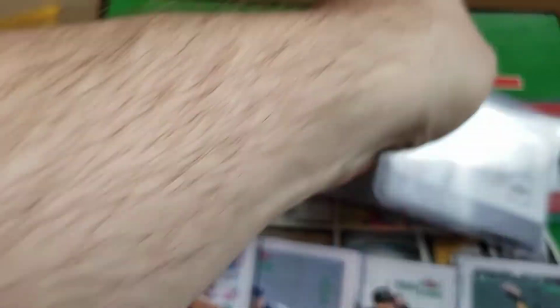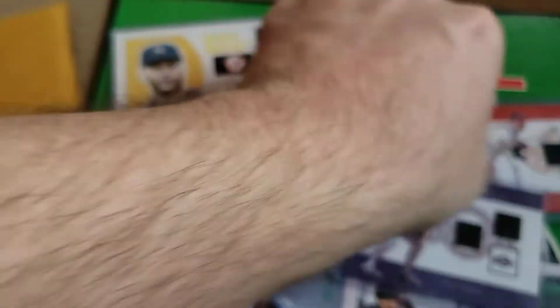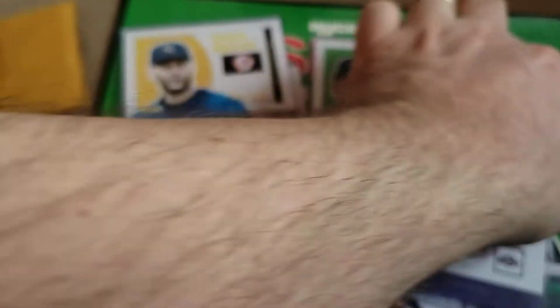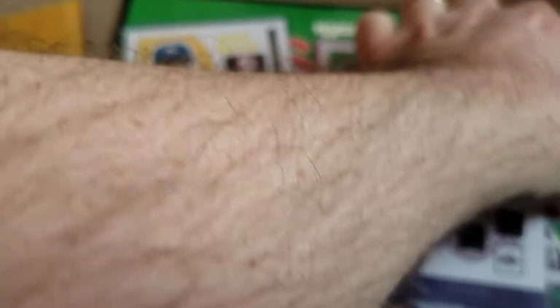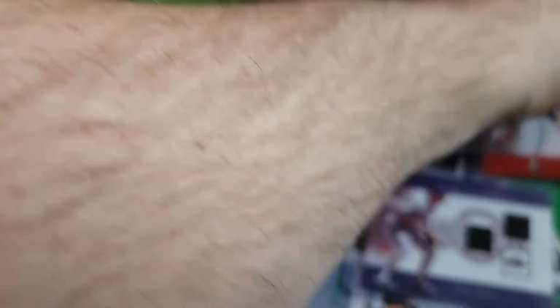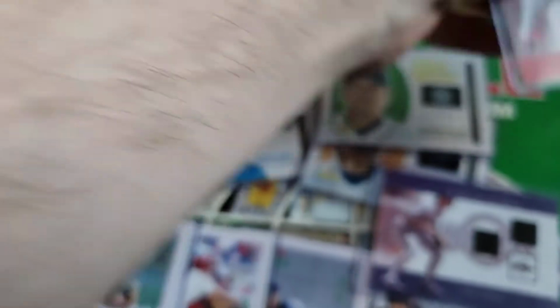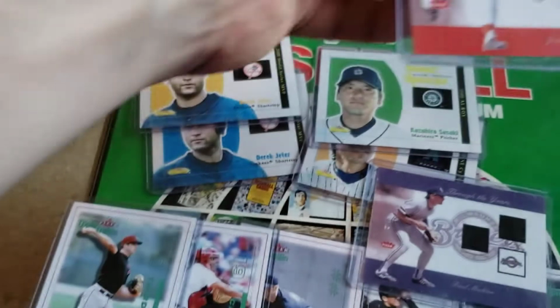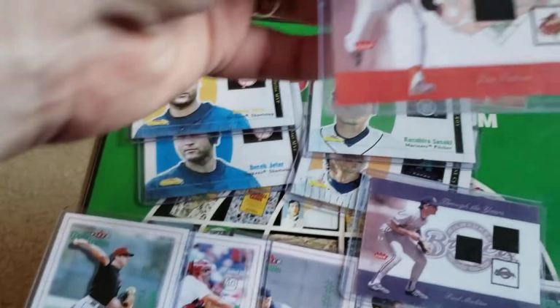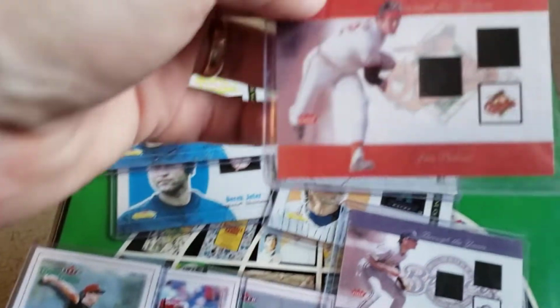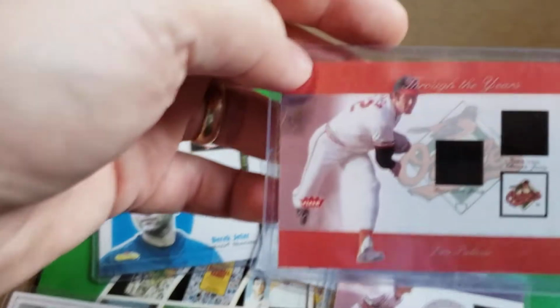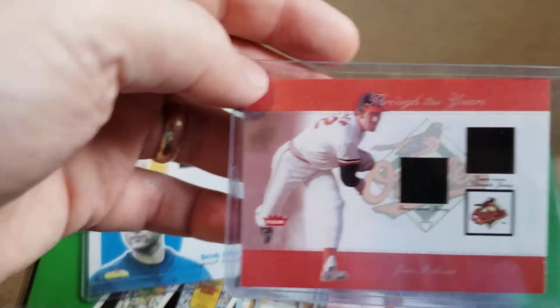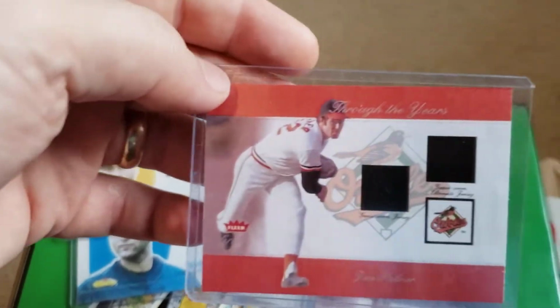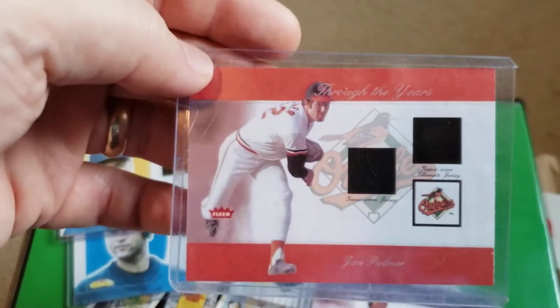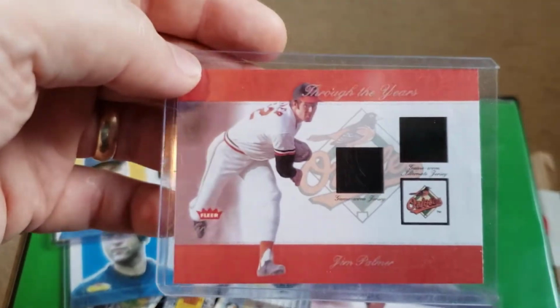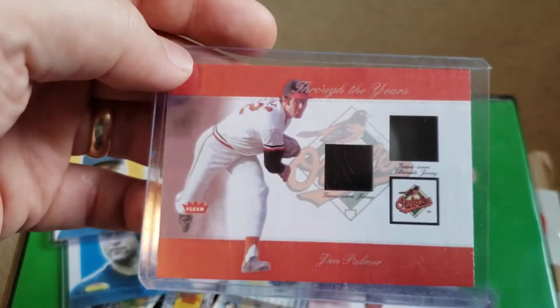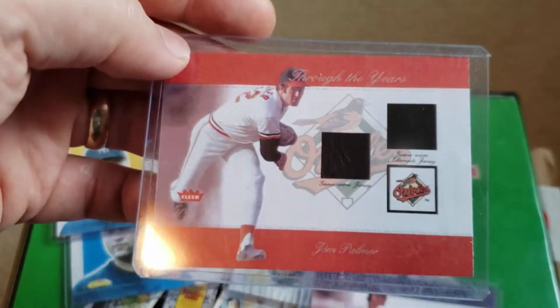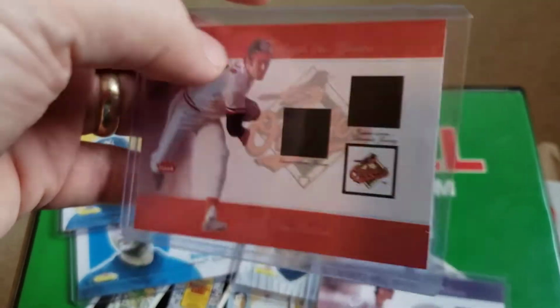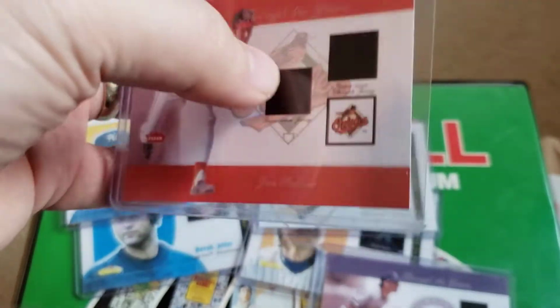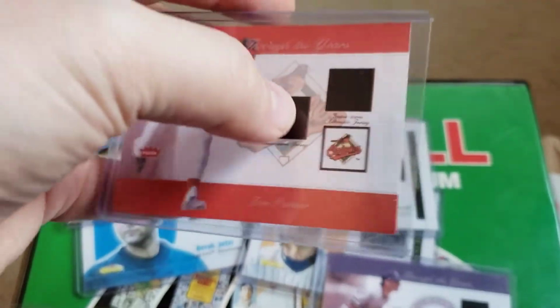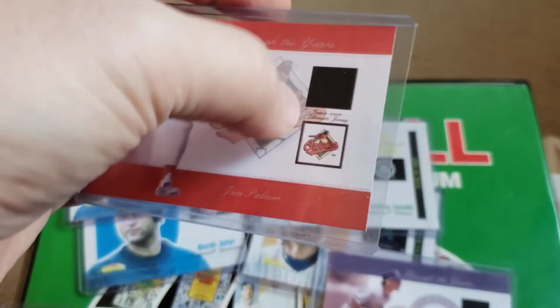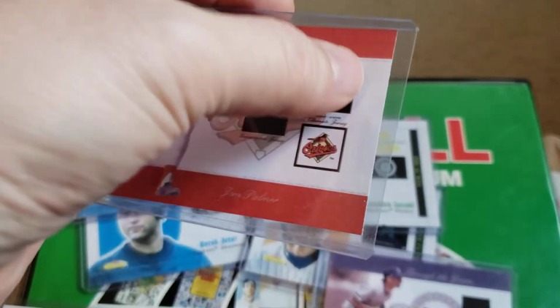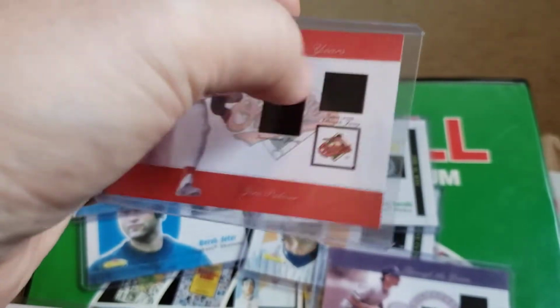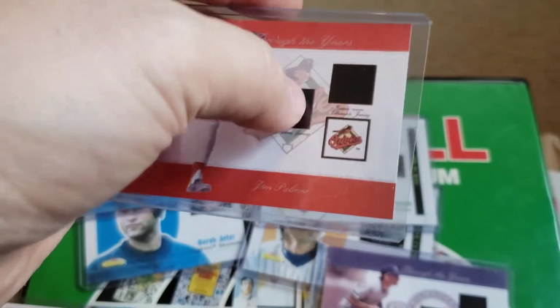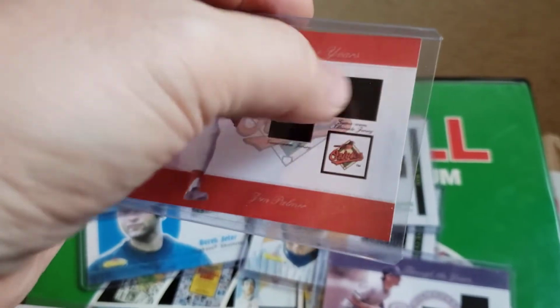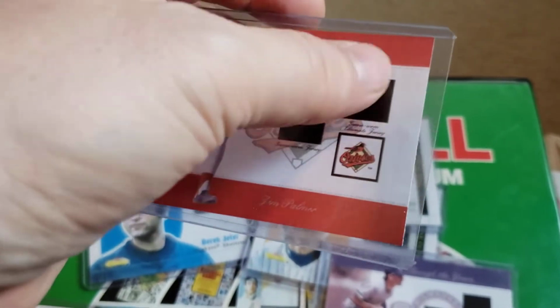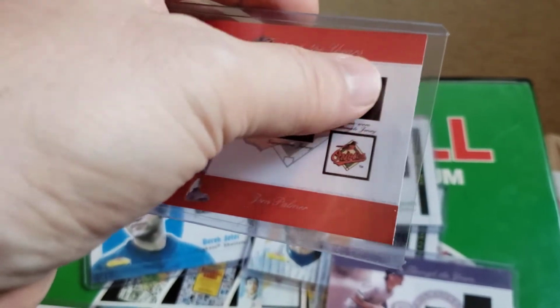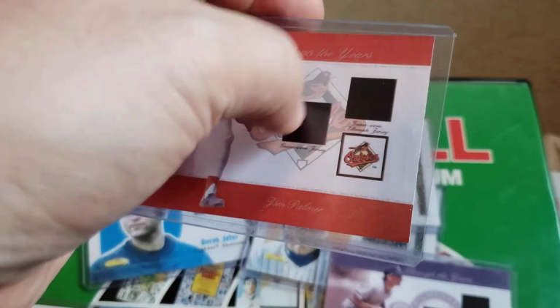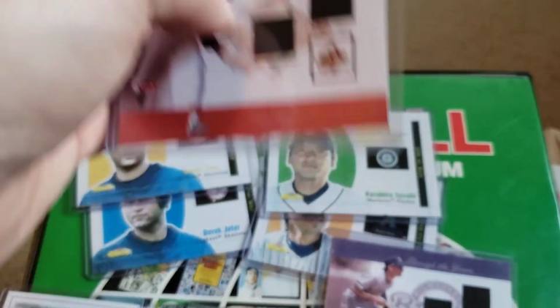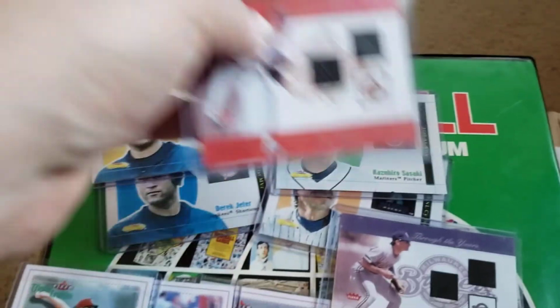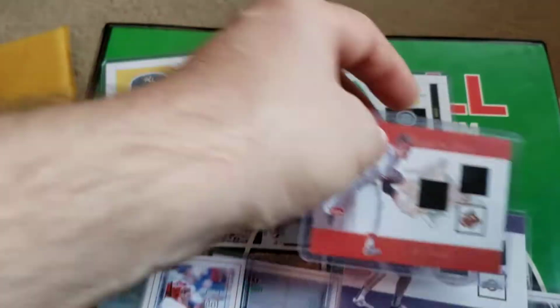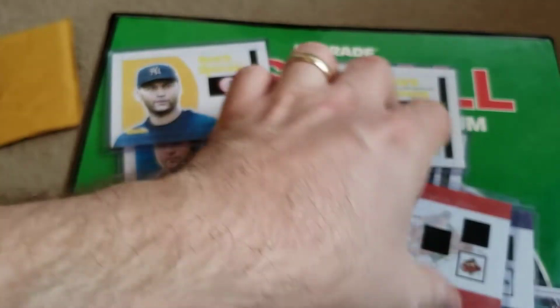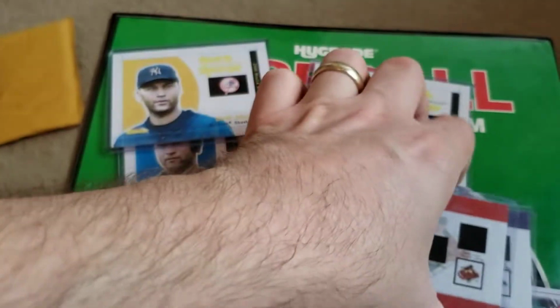And then we also have Jim Palmer. Same thing — spots printed where they're supposed to be game-use pieces.